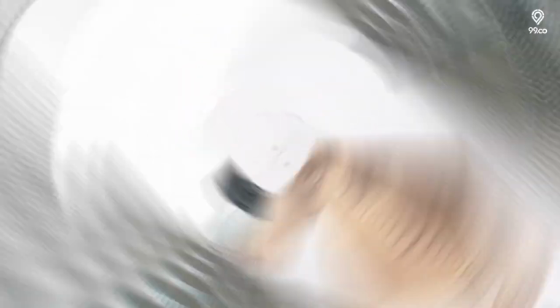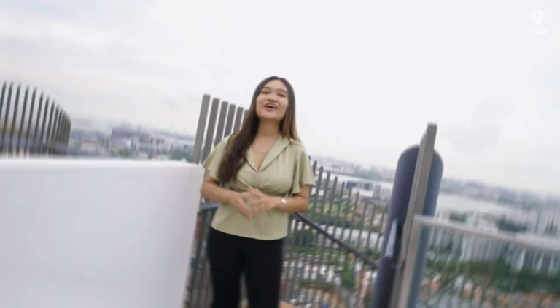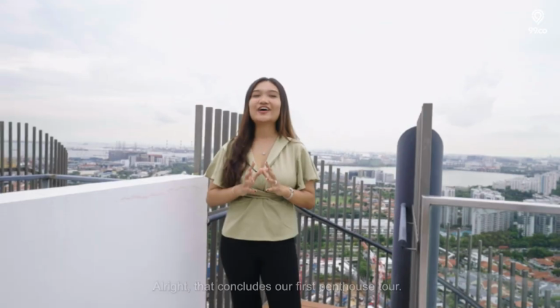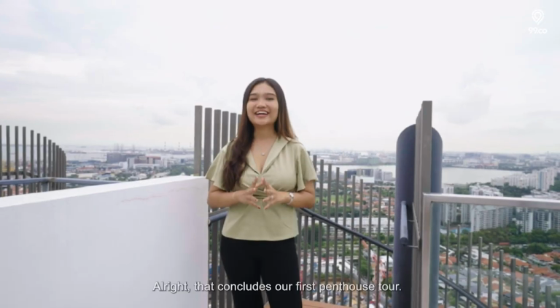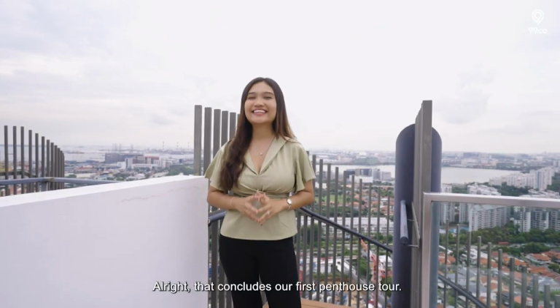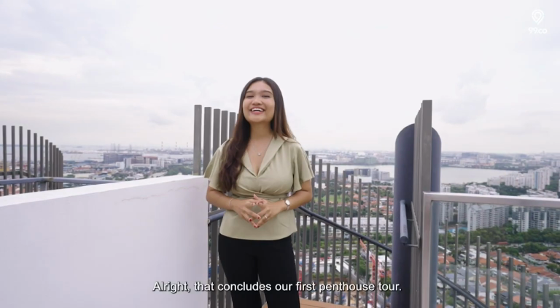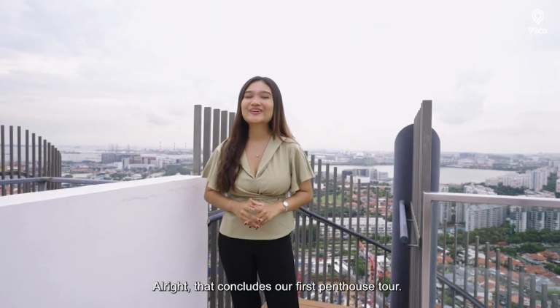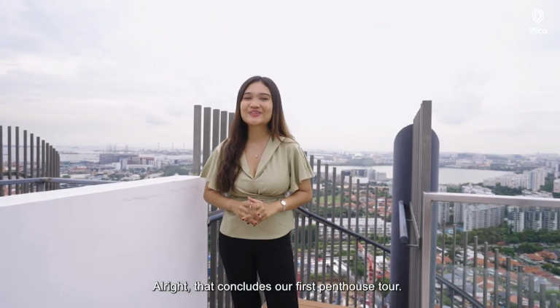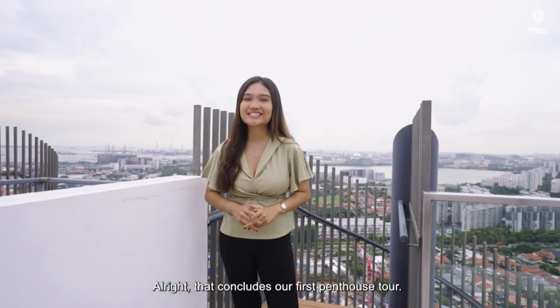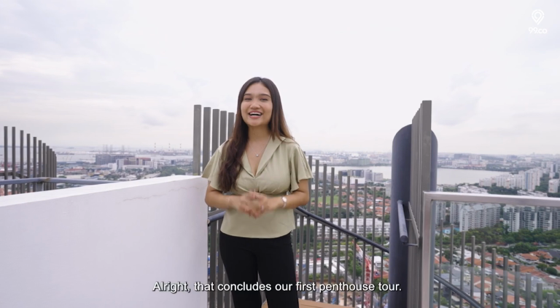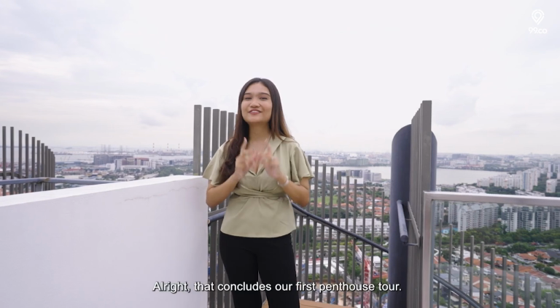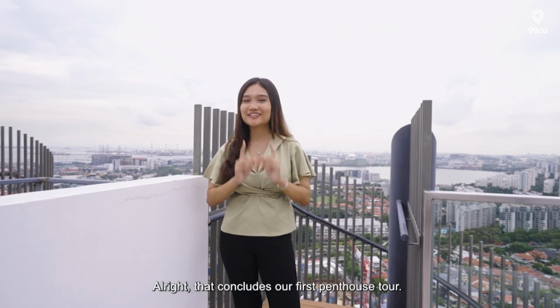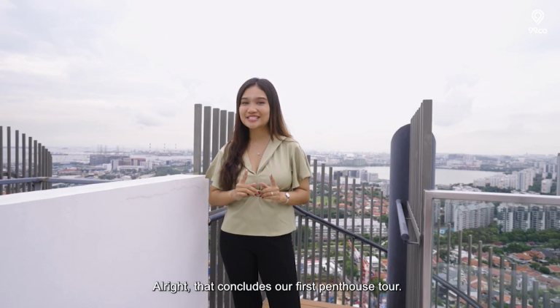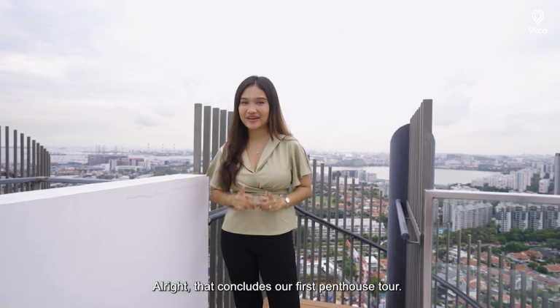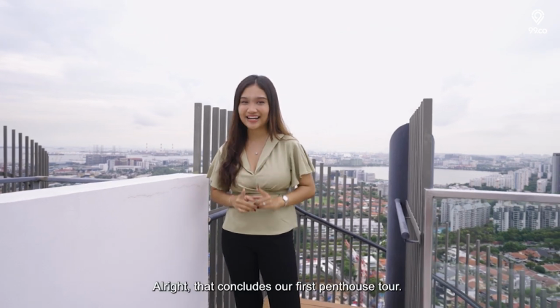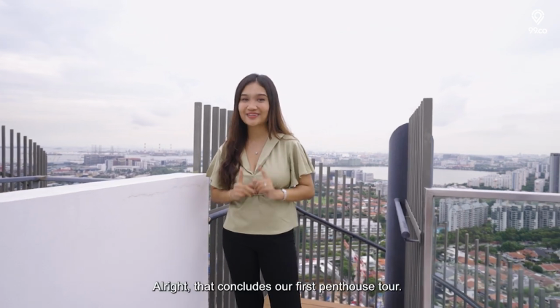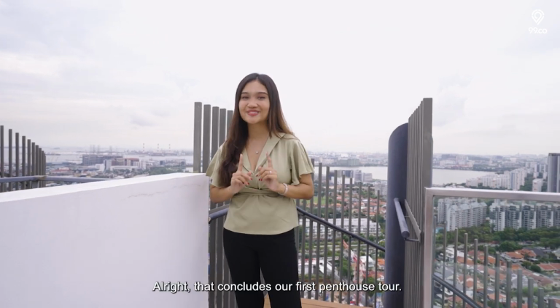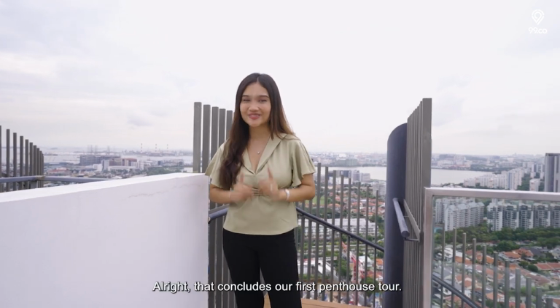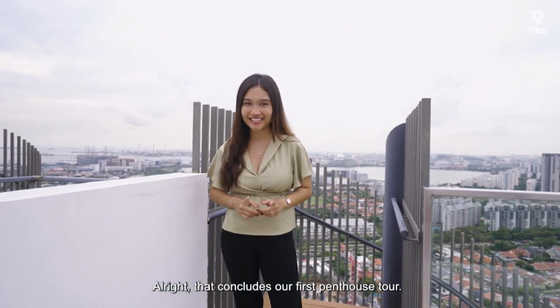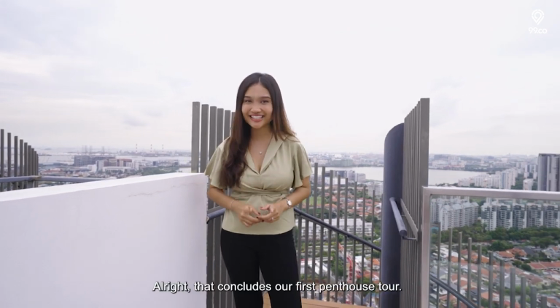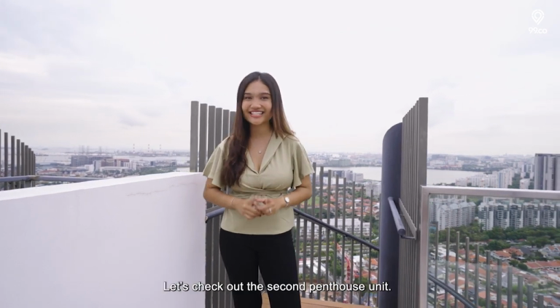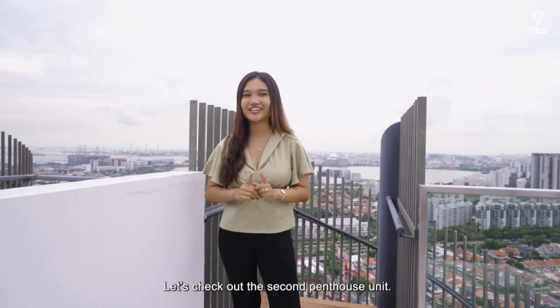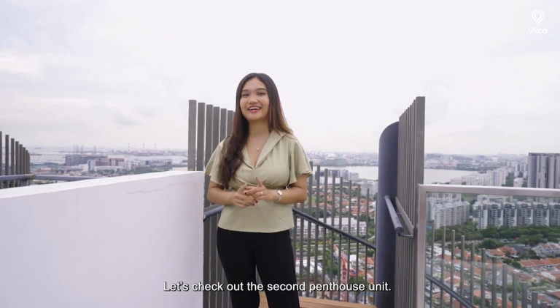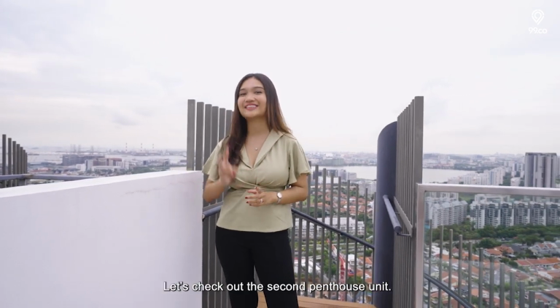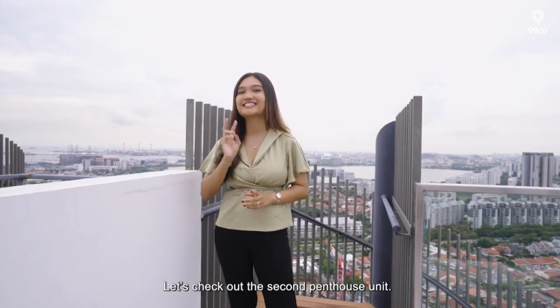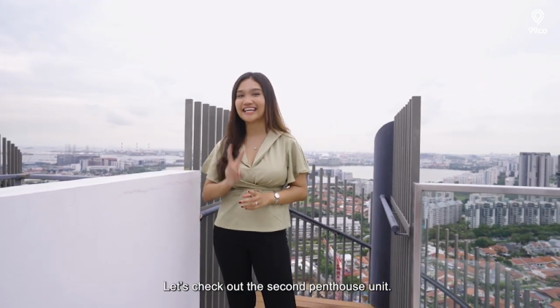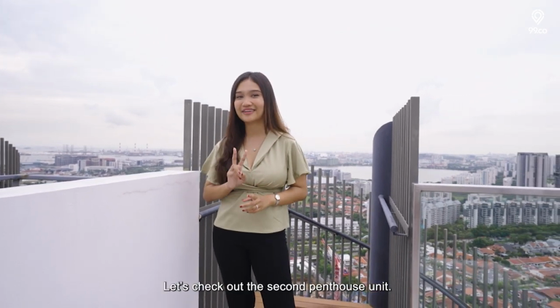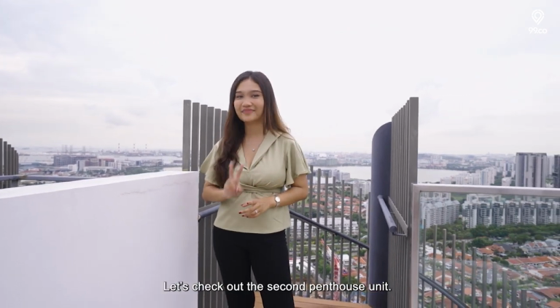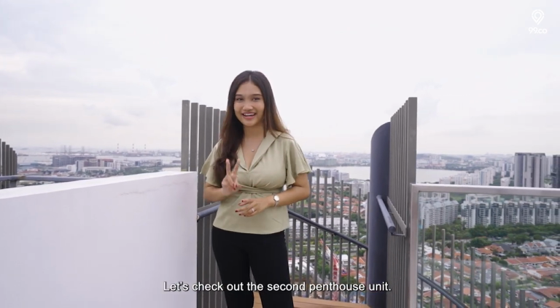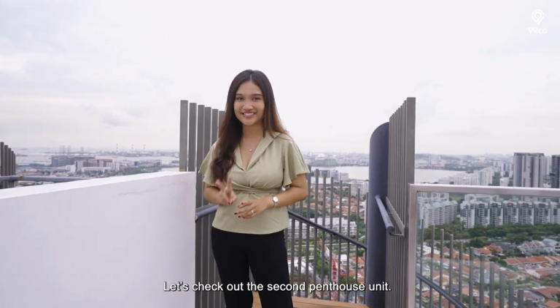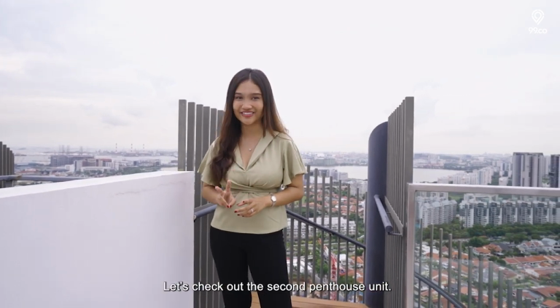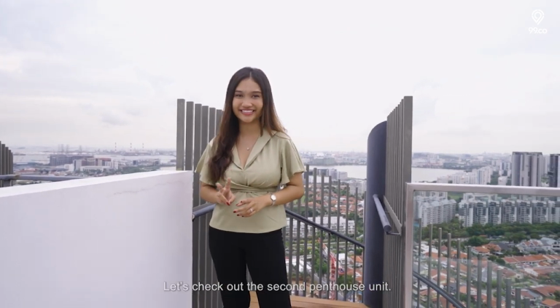That concludes our first penthouse tour. Let's check out the second penthouse unit.